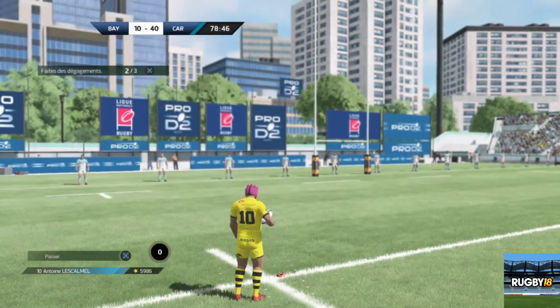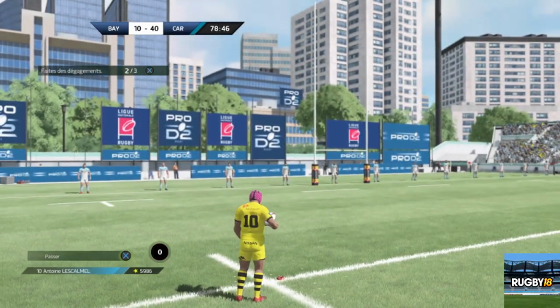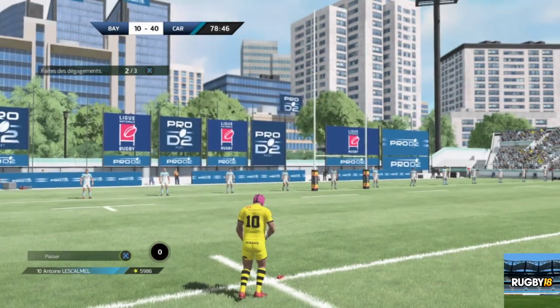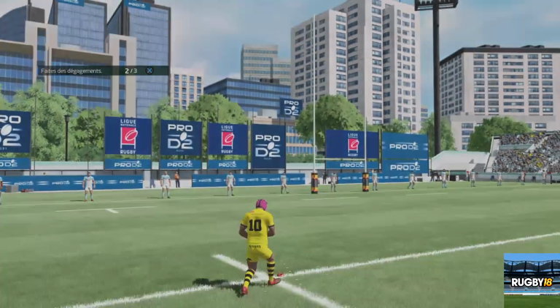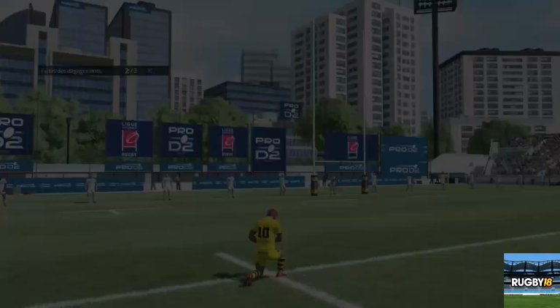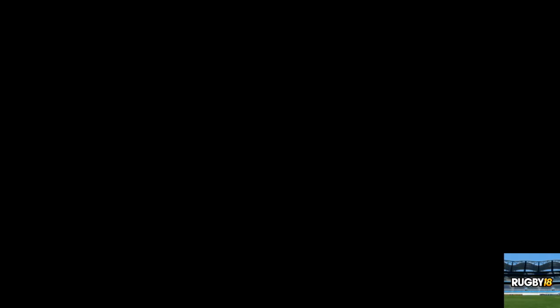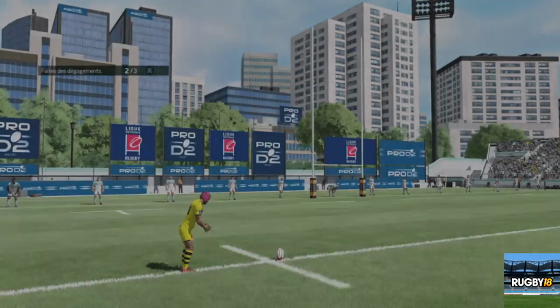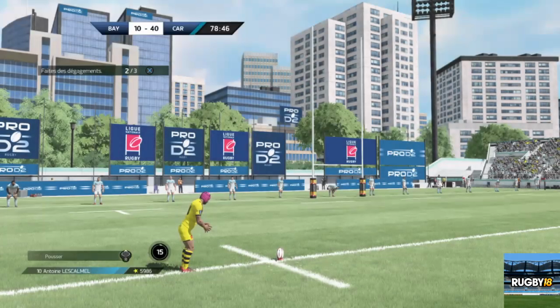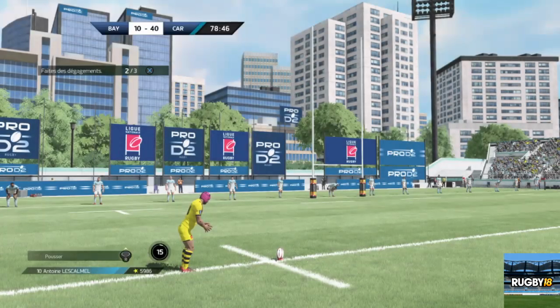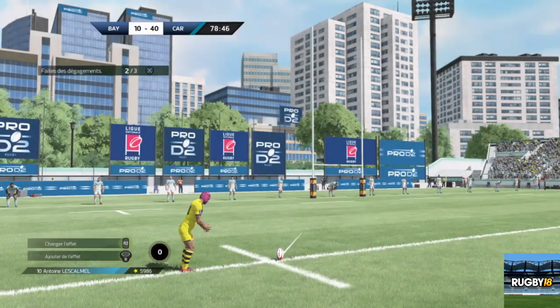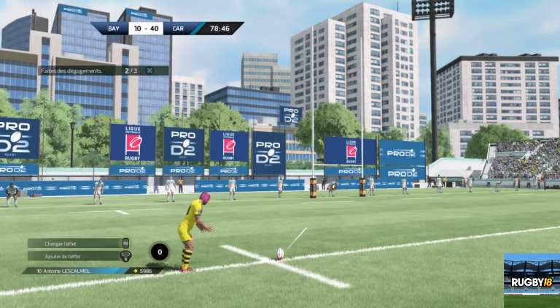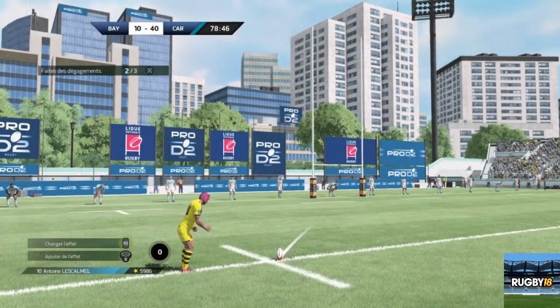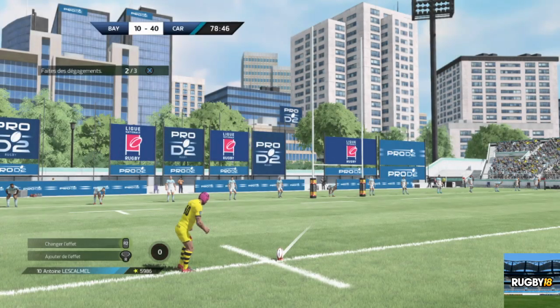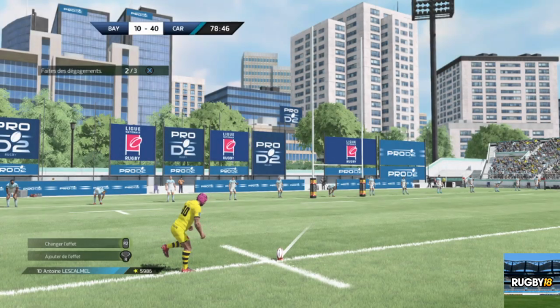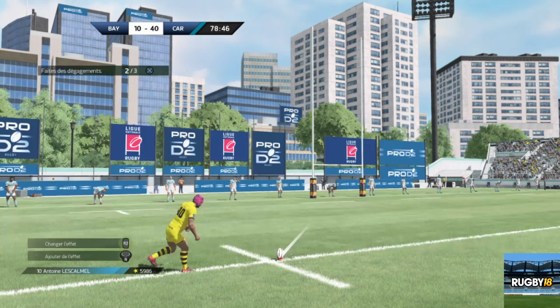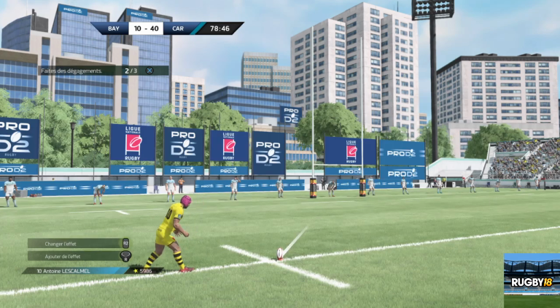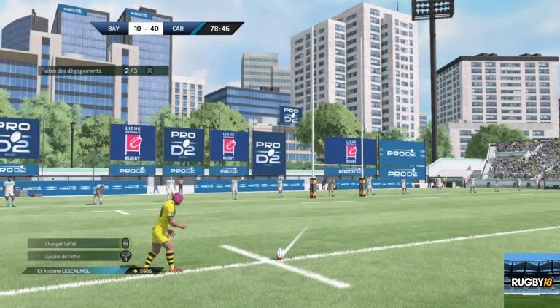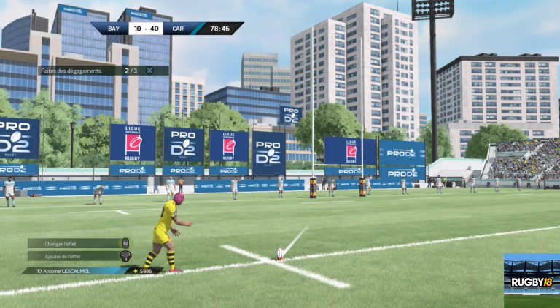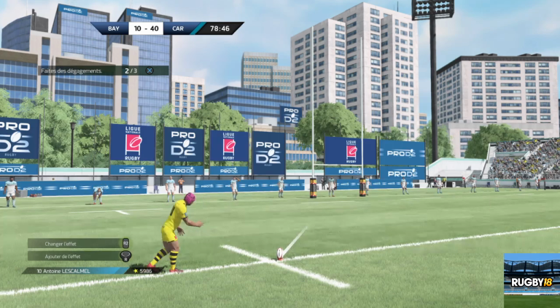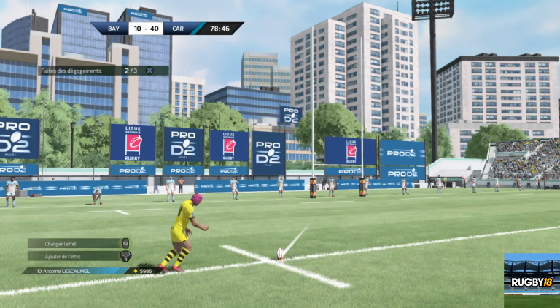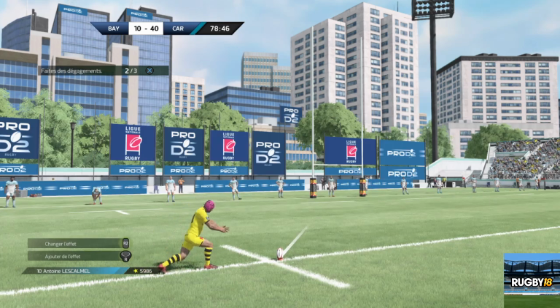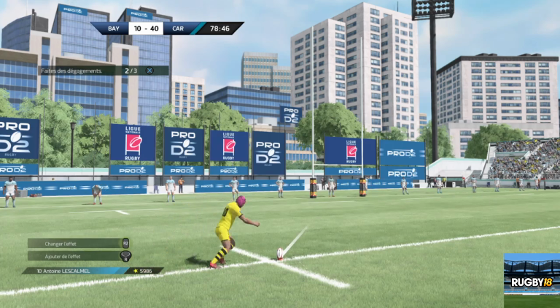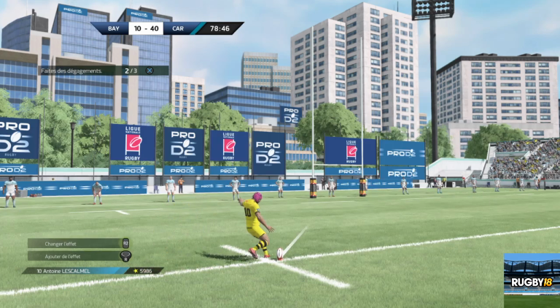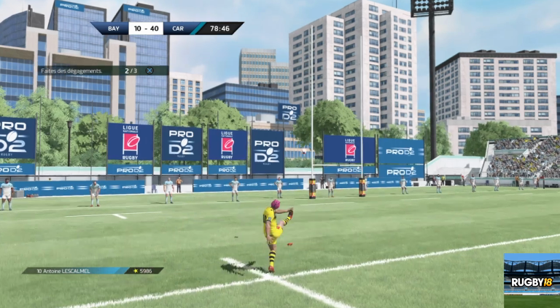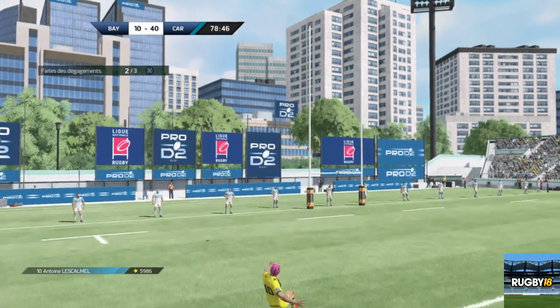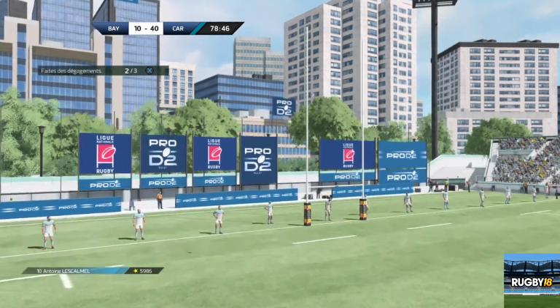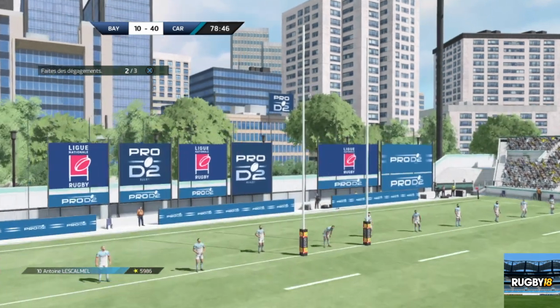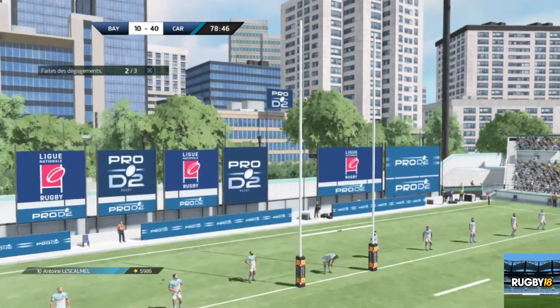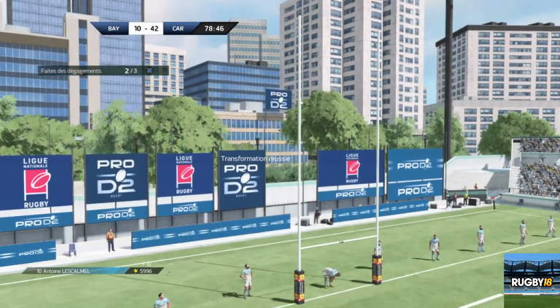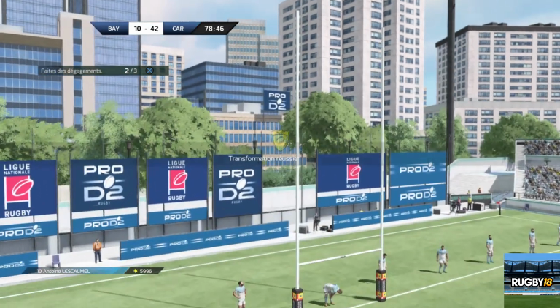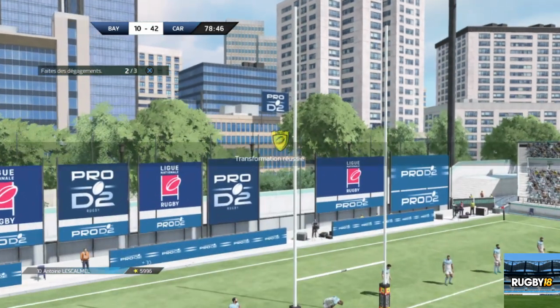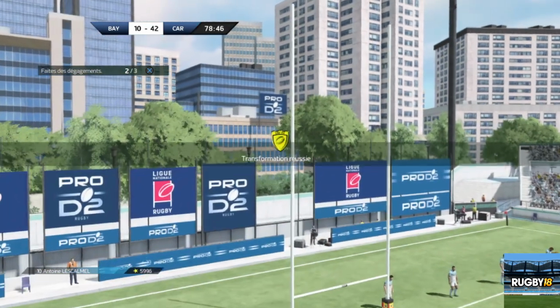Sixième tentative de coup de pied pour le boteur, l'escalmel. Et il enquille.